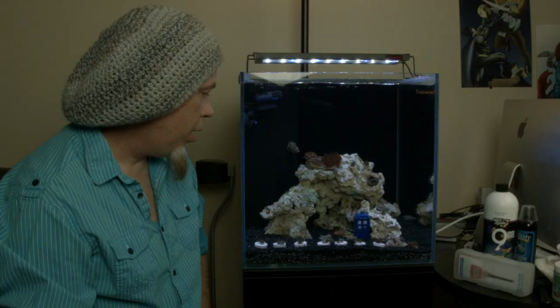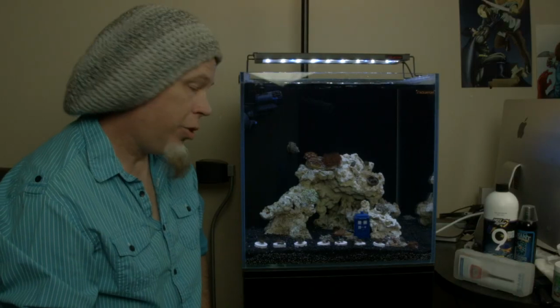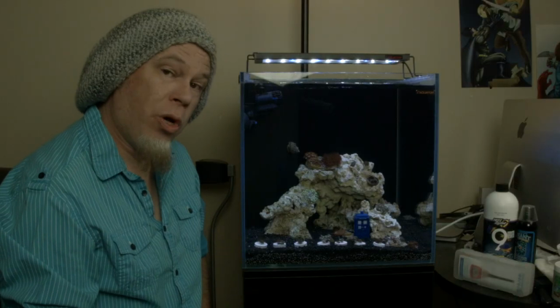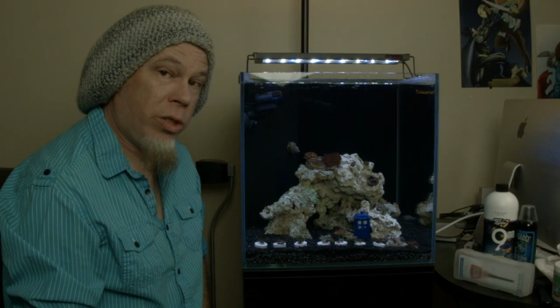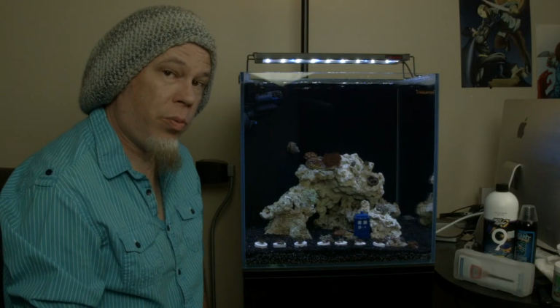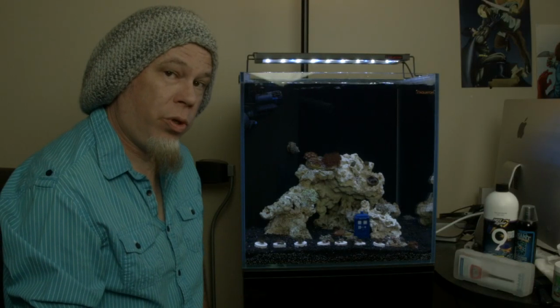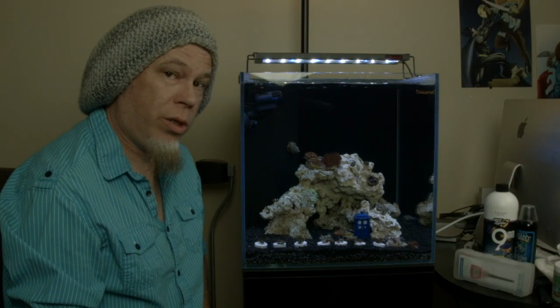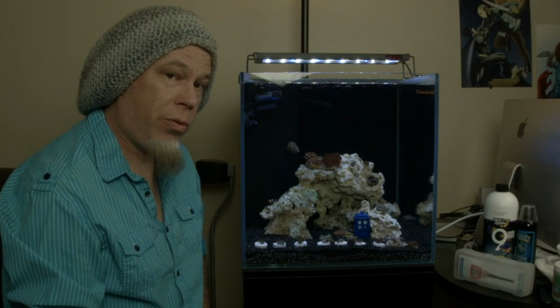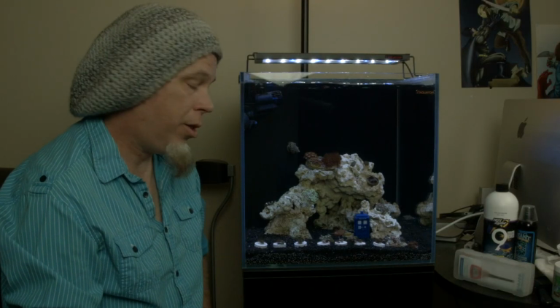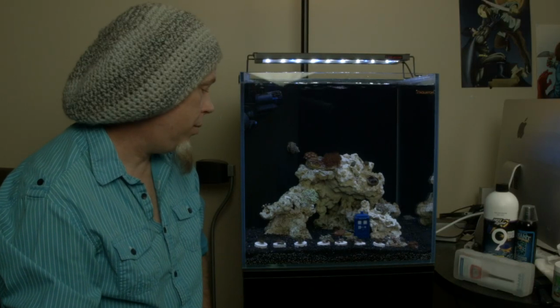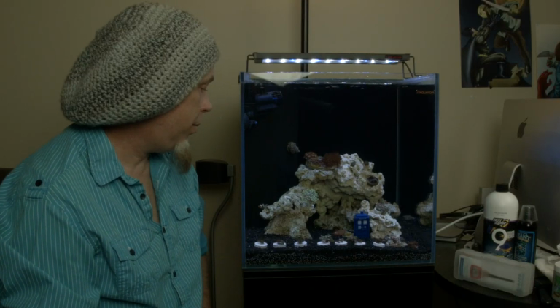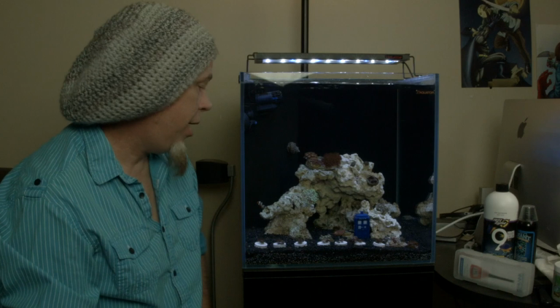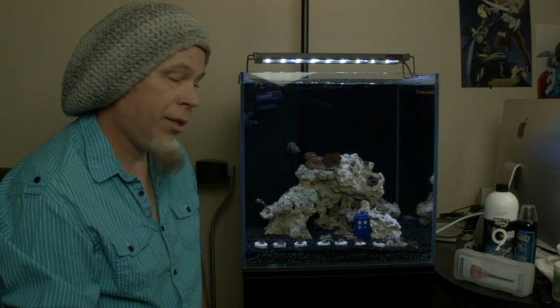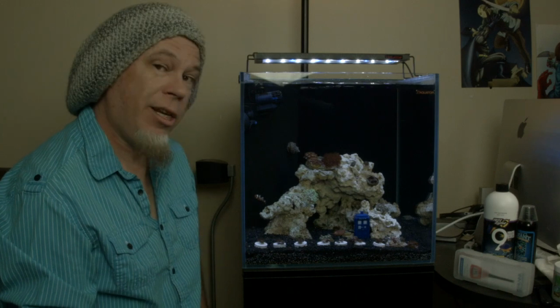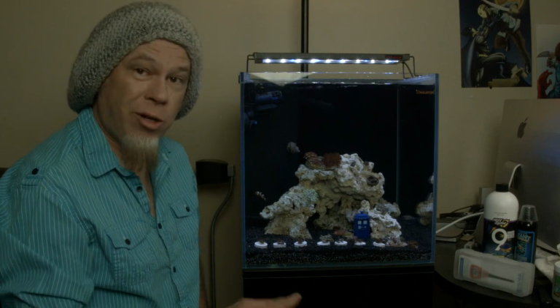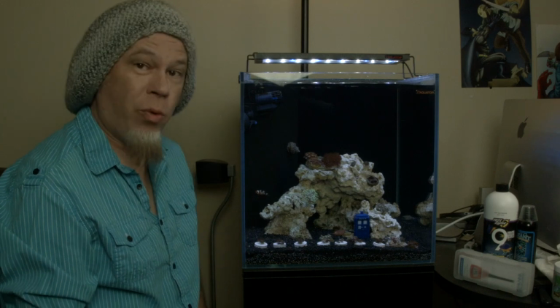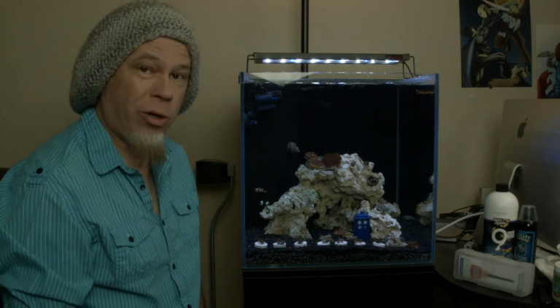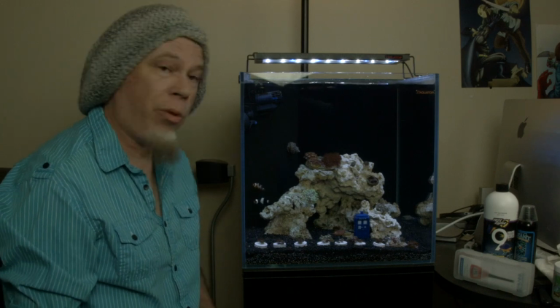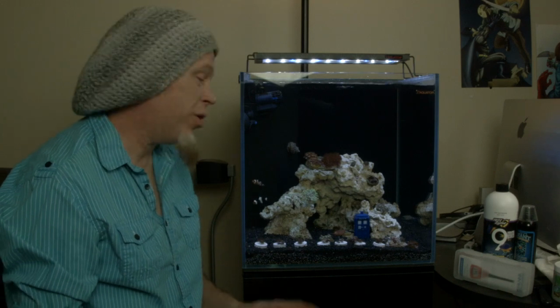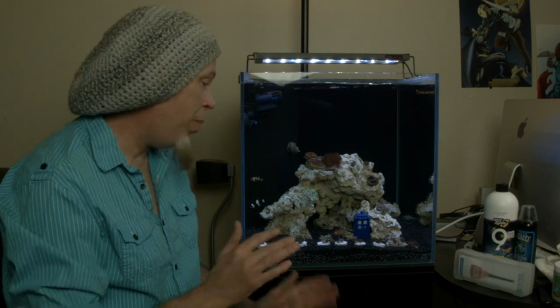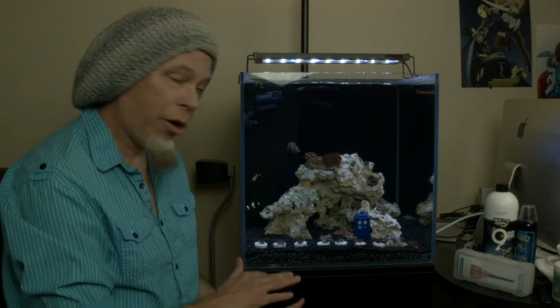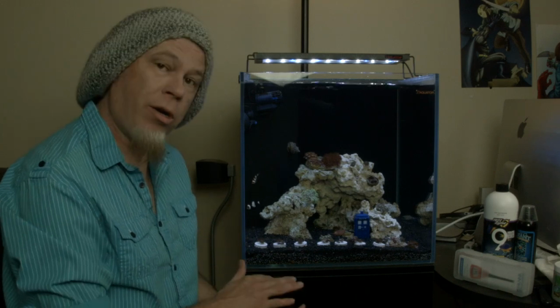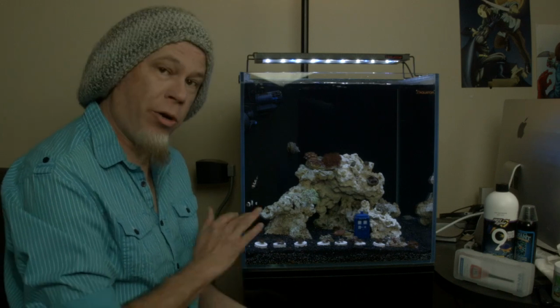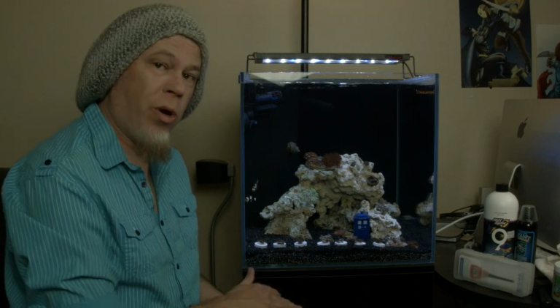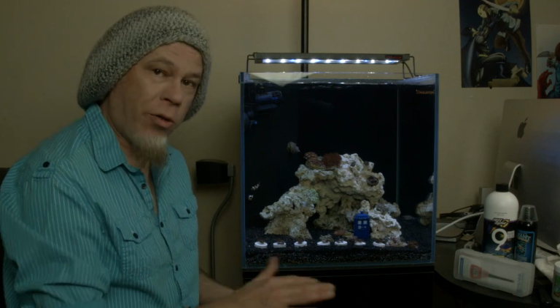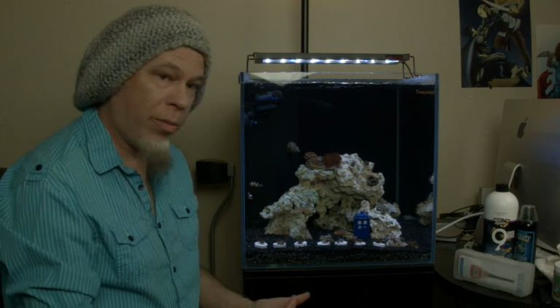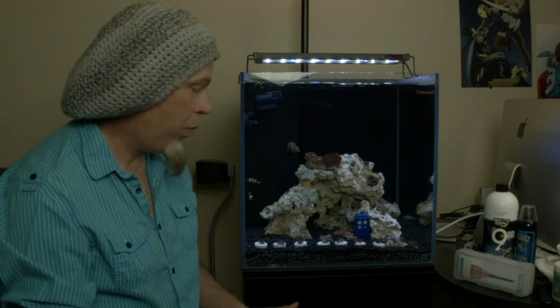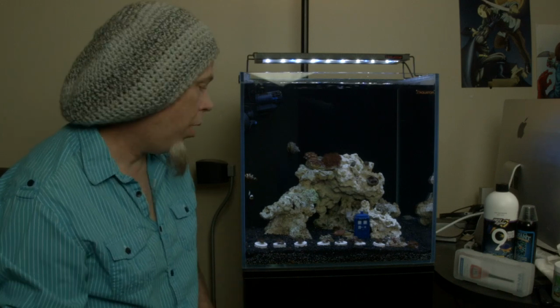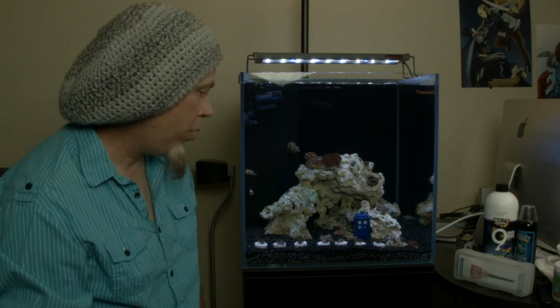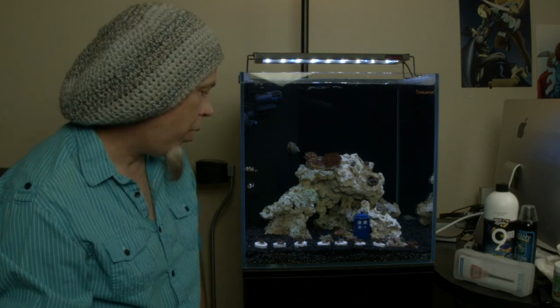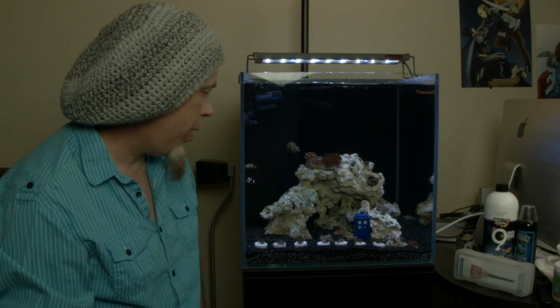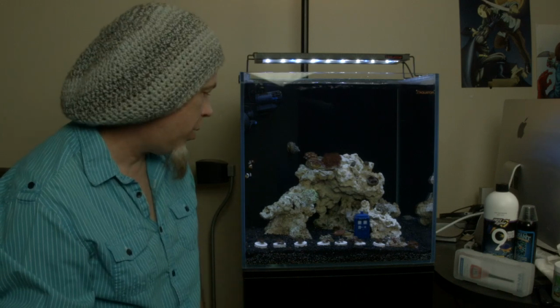Did you know that super glue worked underwater? I didn't. It doesn't only work underwater — it works better underwater than above the water. Quite amazing.